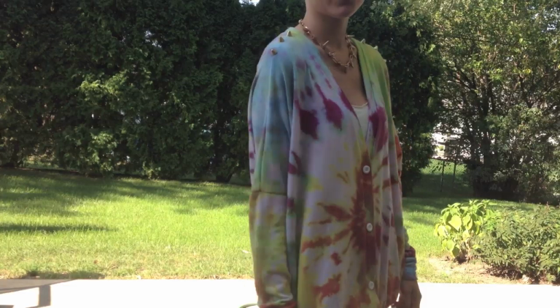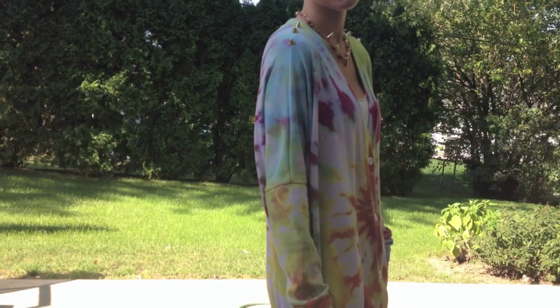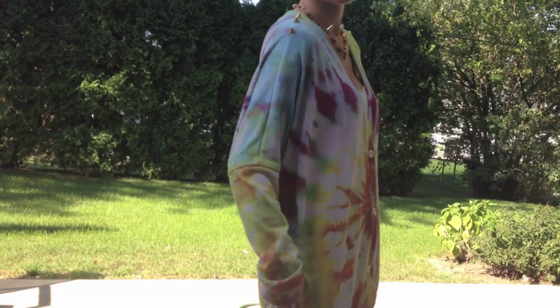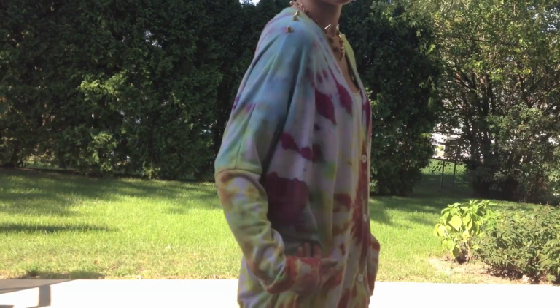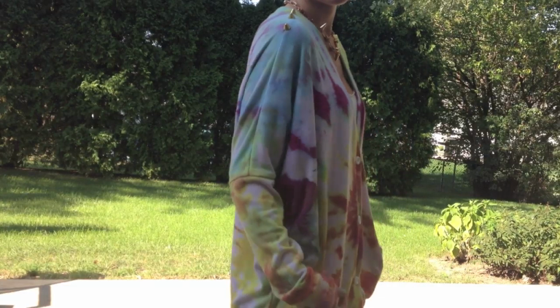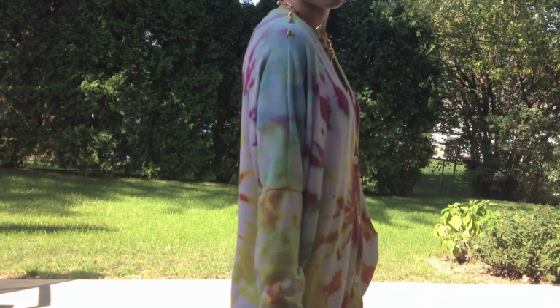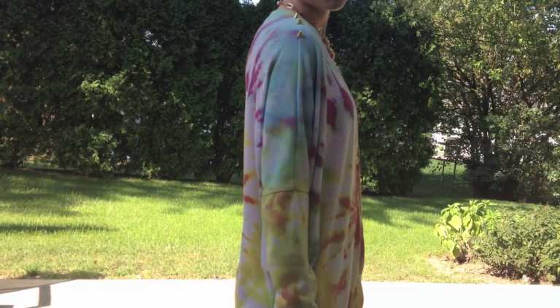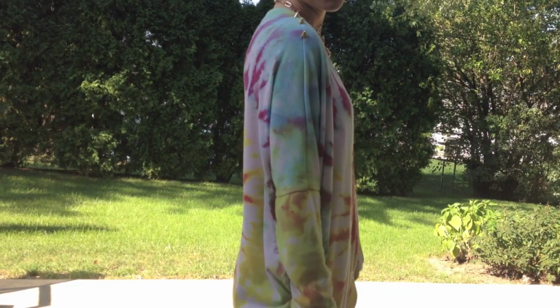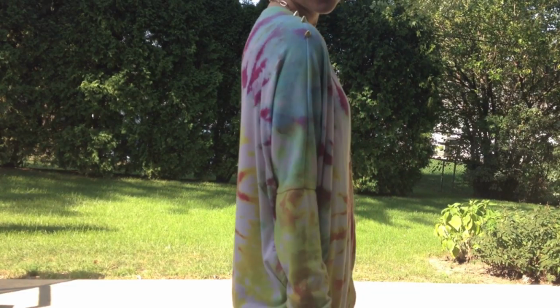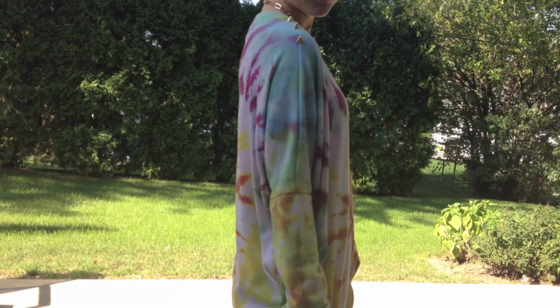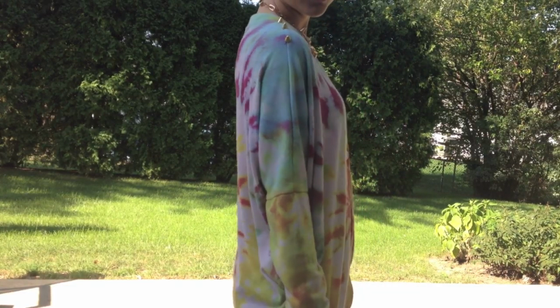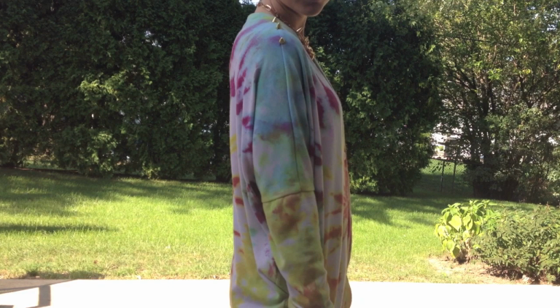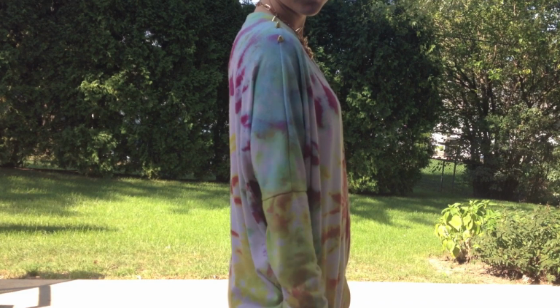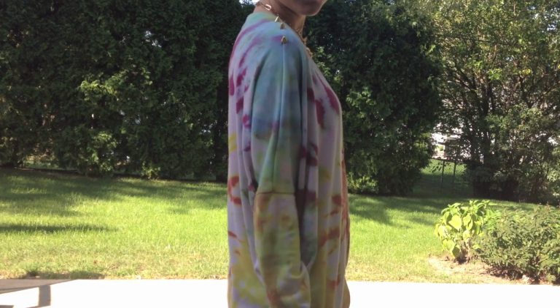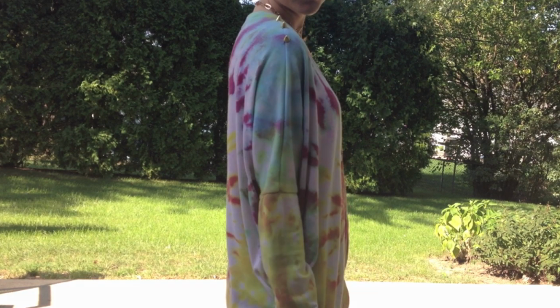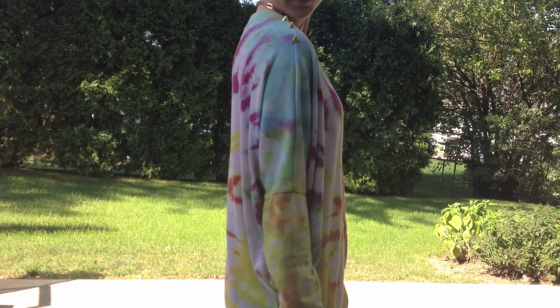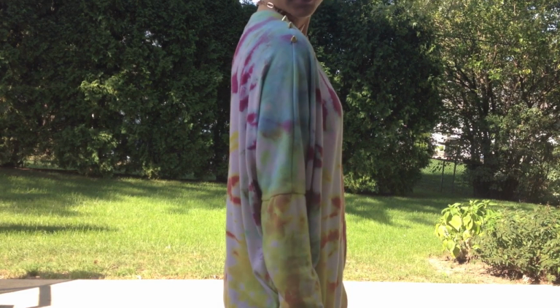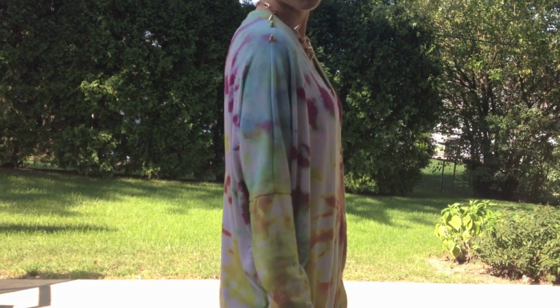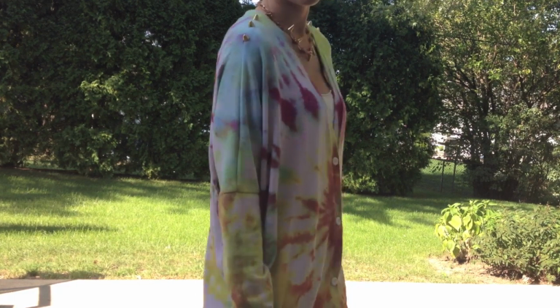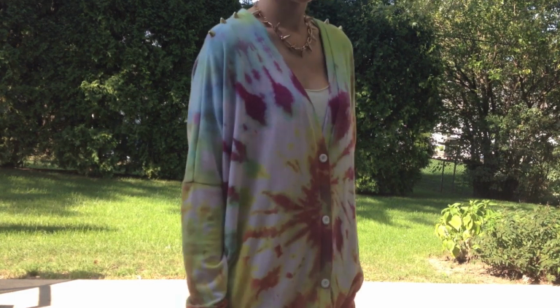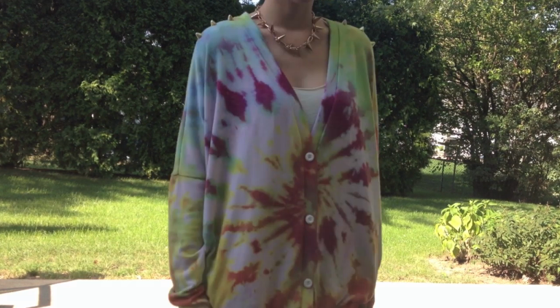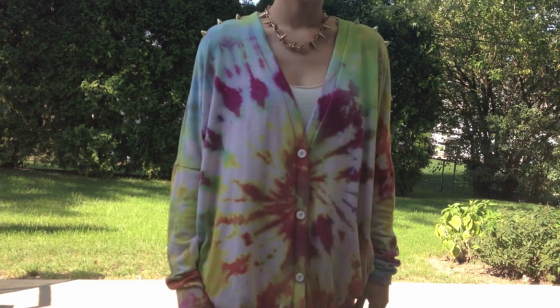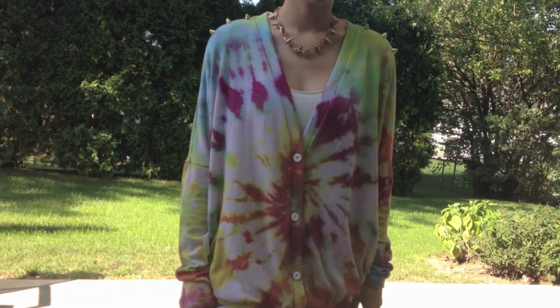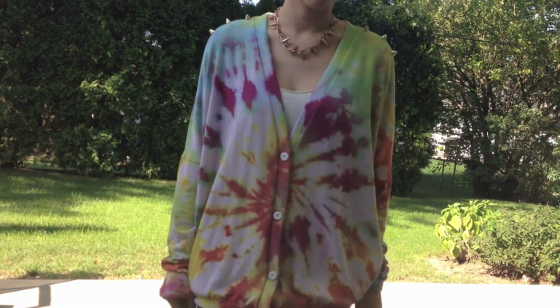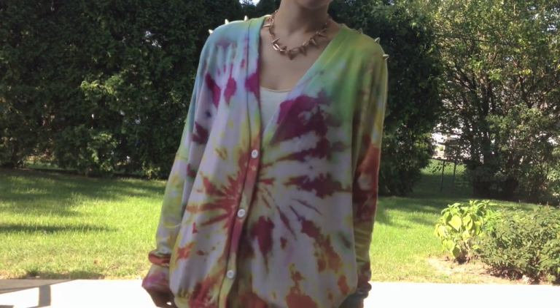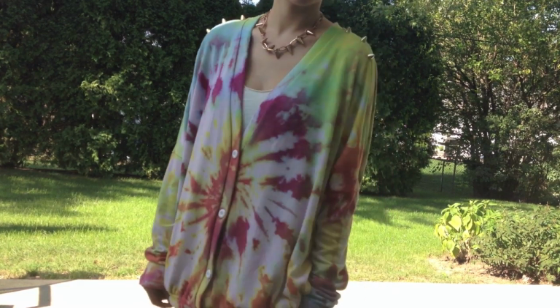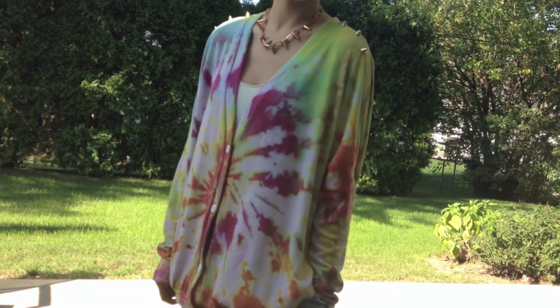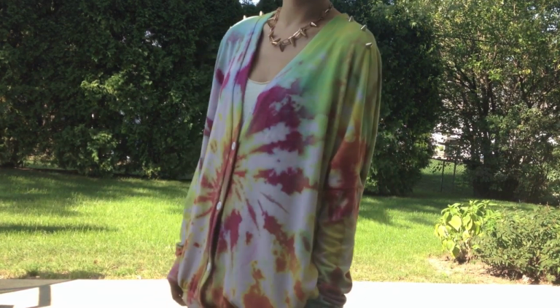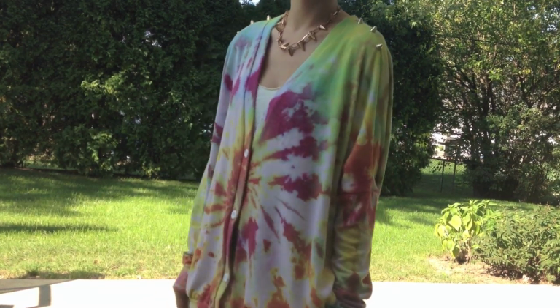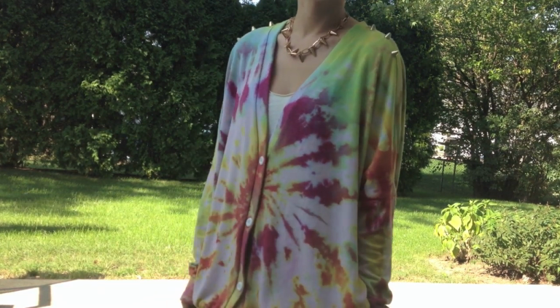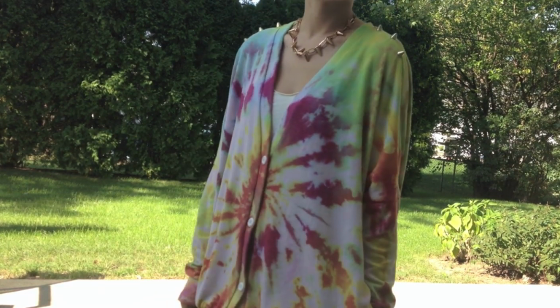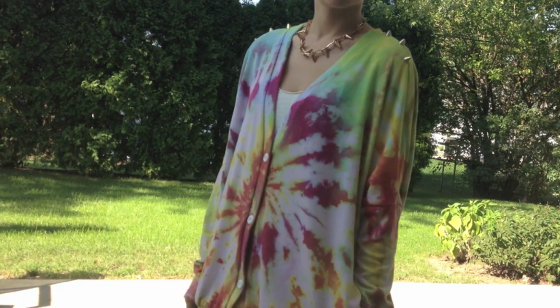And BAM! You have yourself an awesome tie-dye sweater. I'll see you later! Bye!